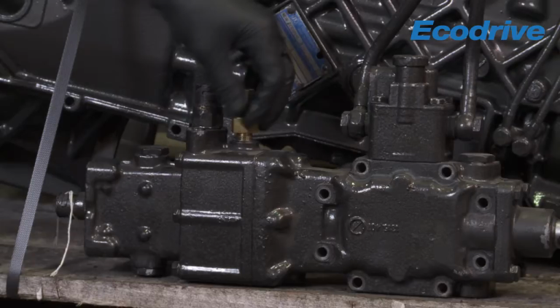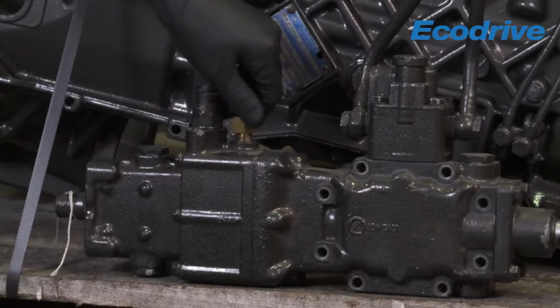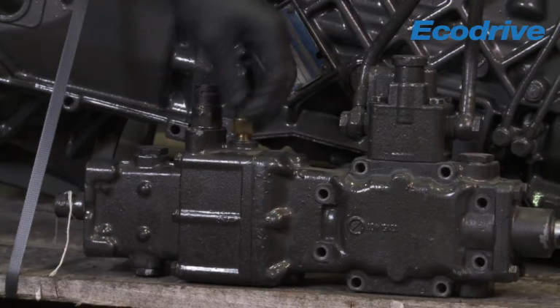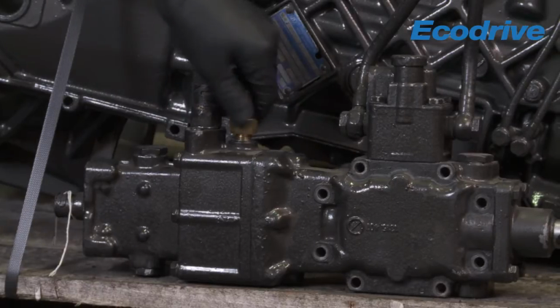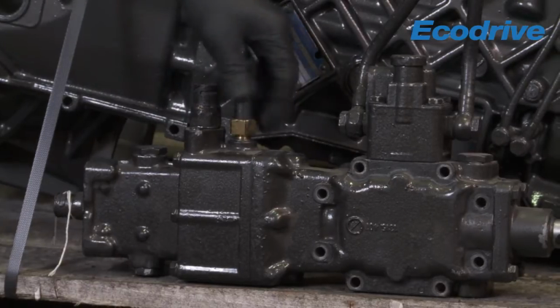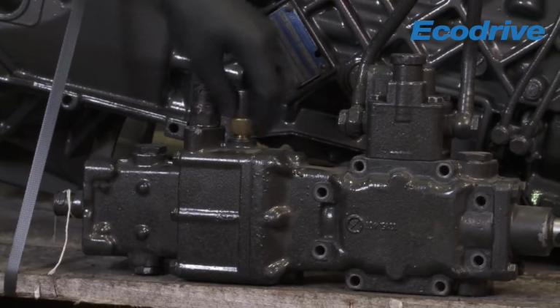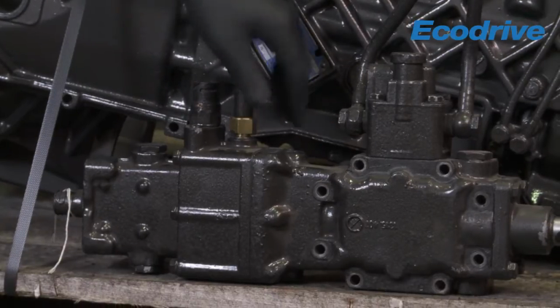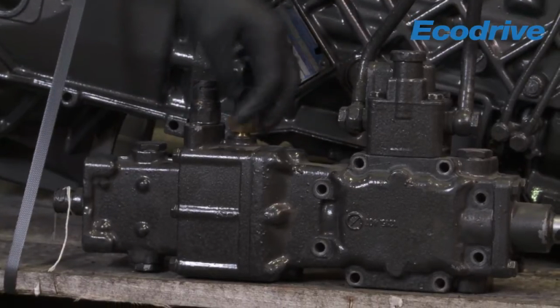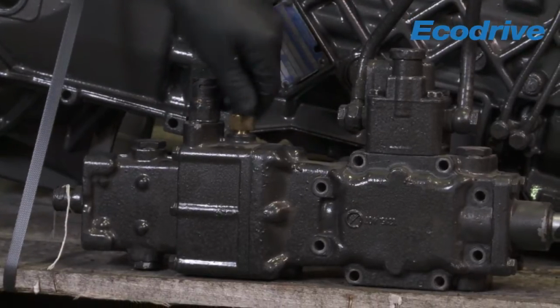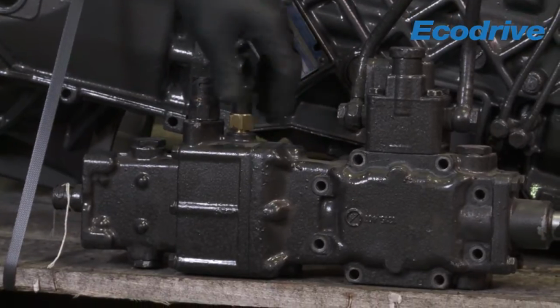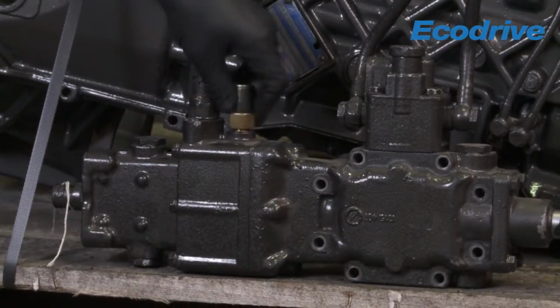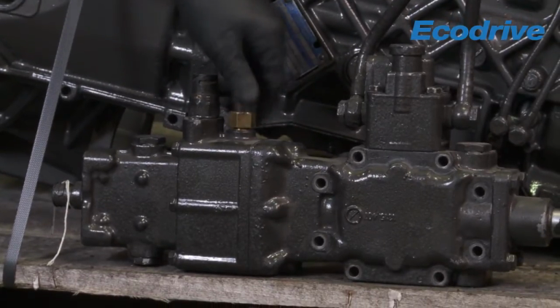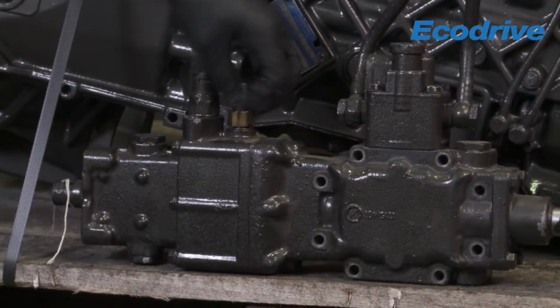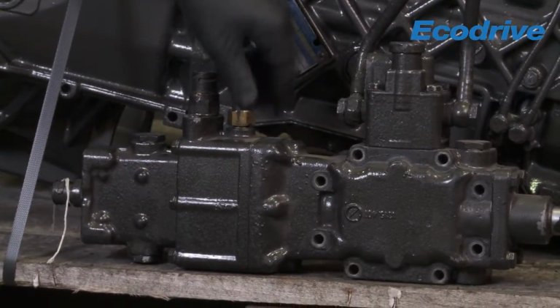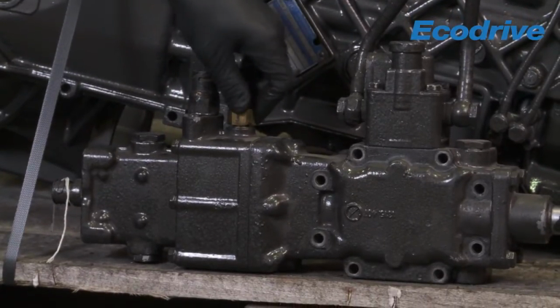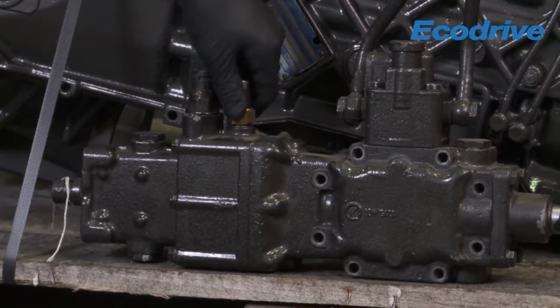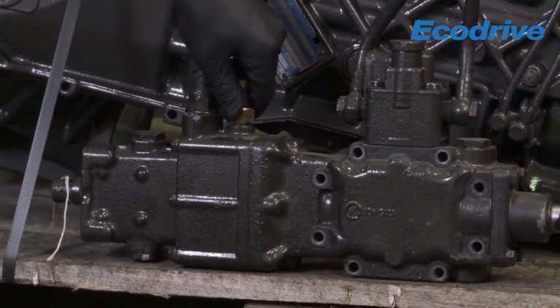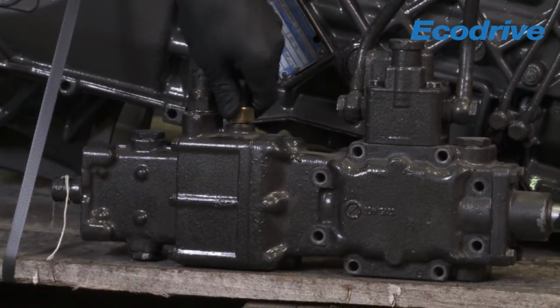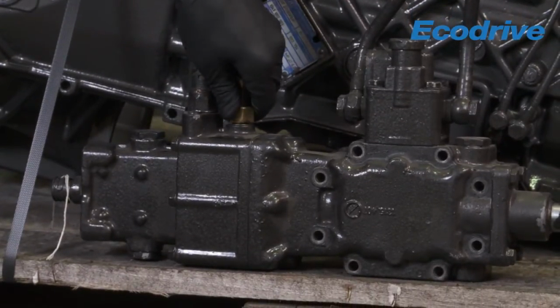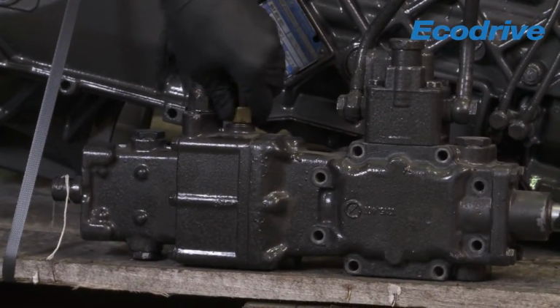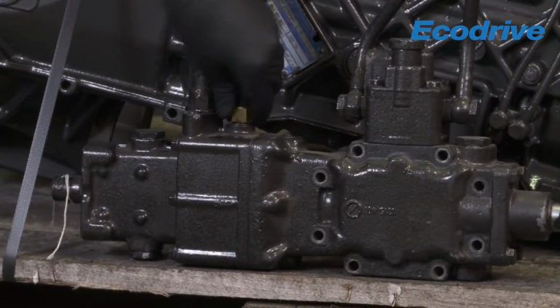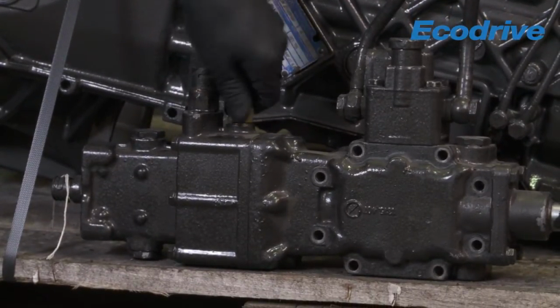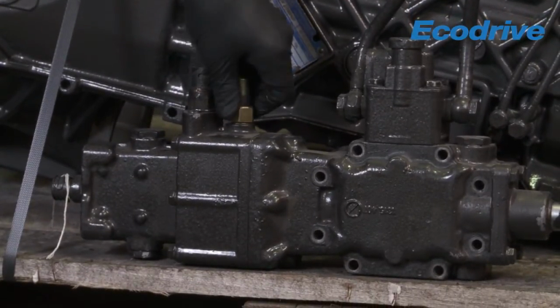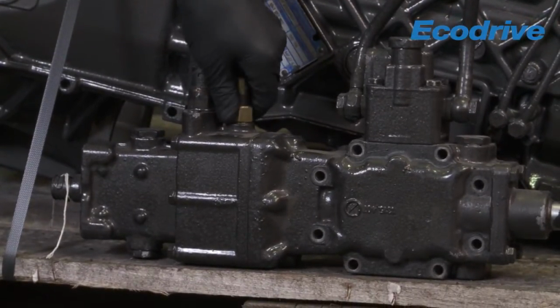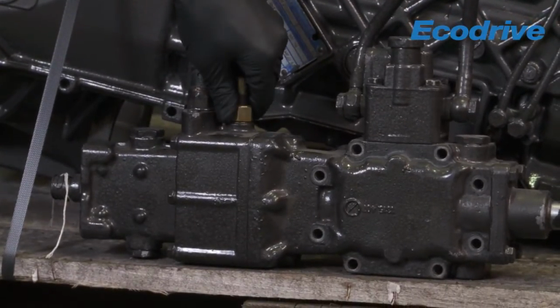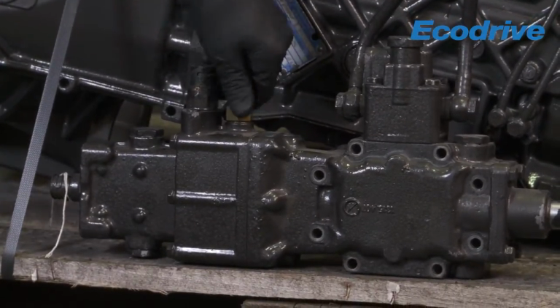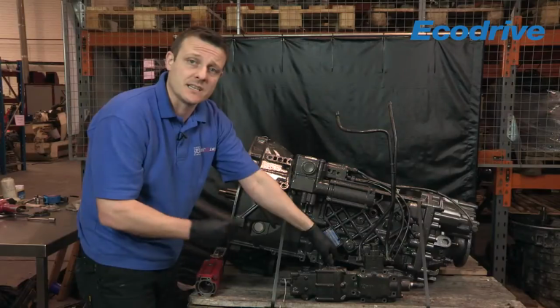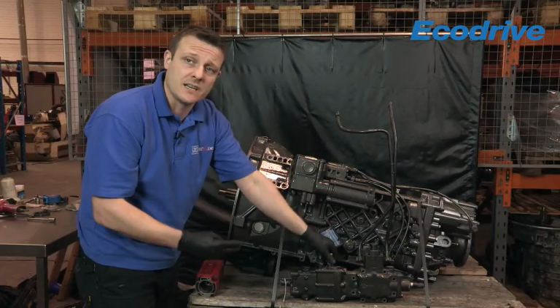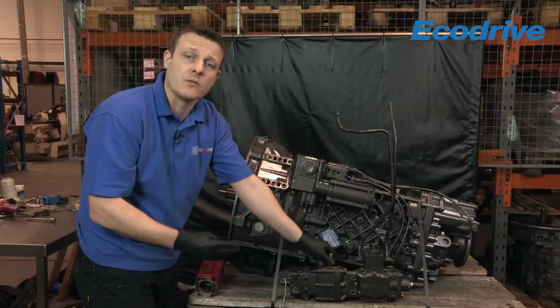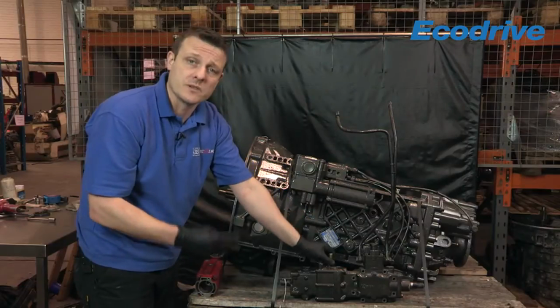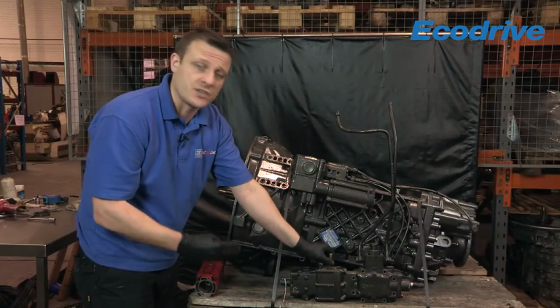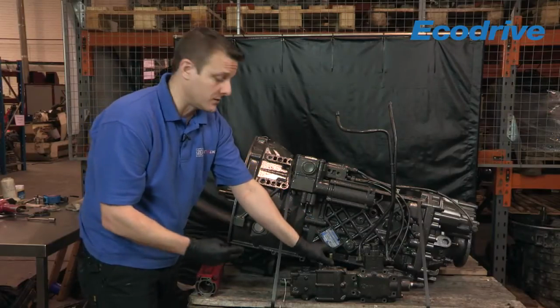Dependent on gearbox specification, you may find the in-gear detent in a different position.